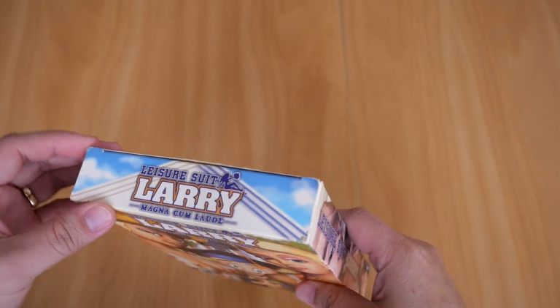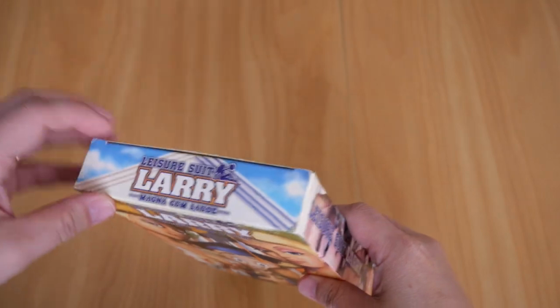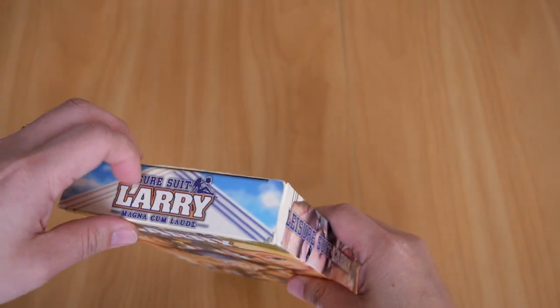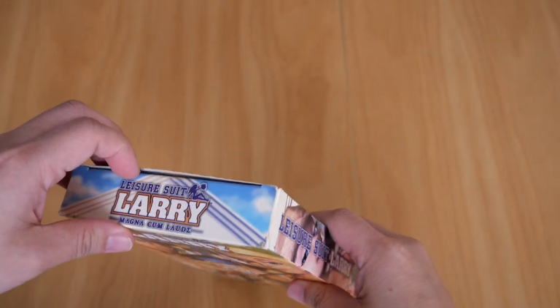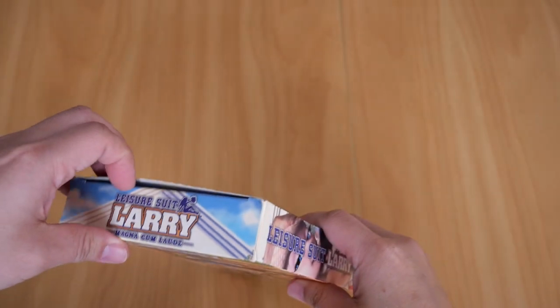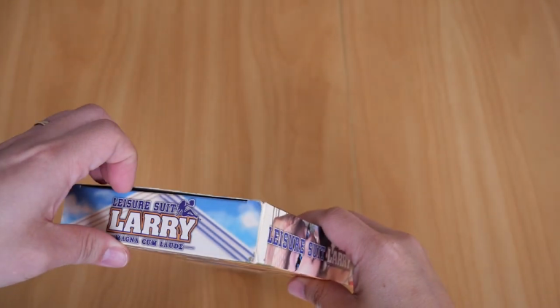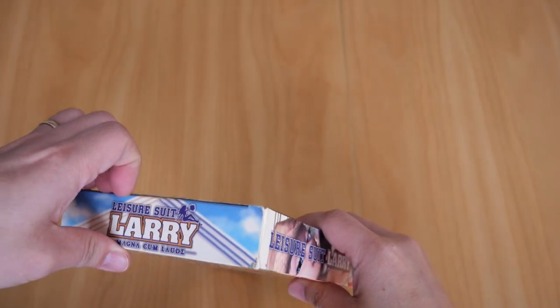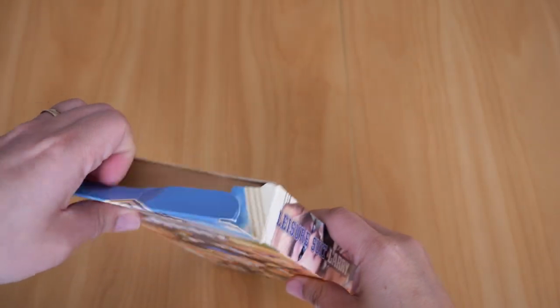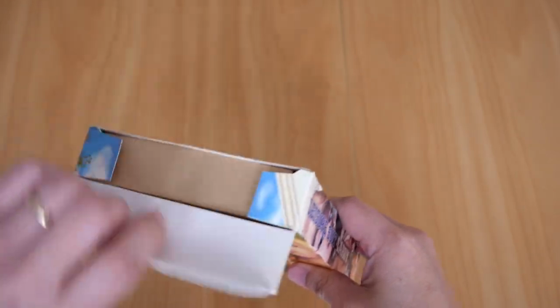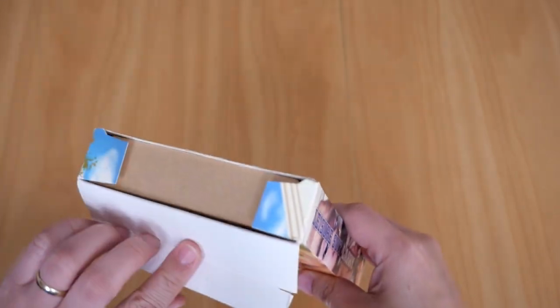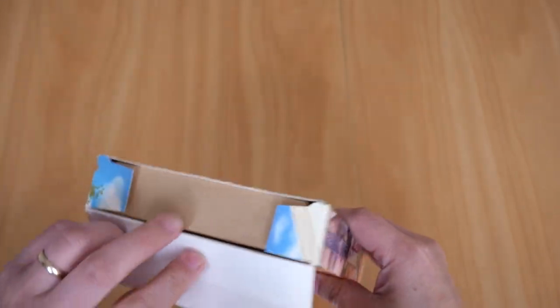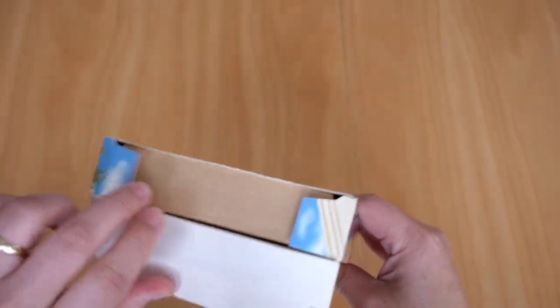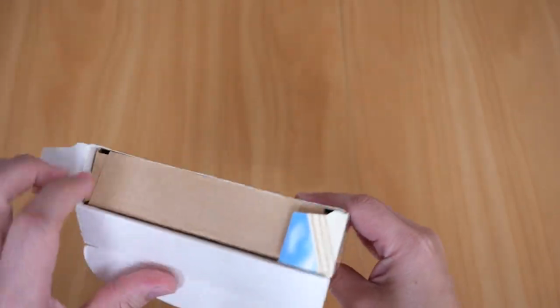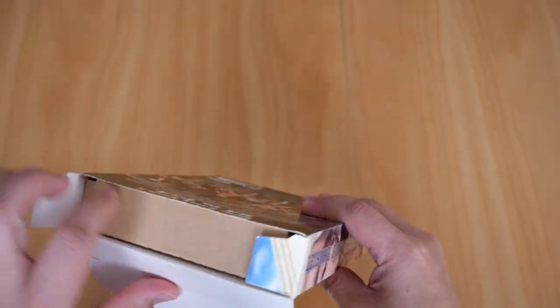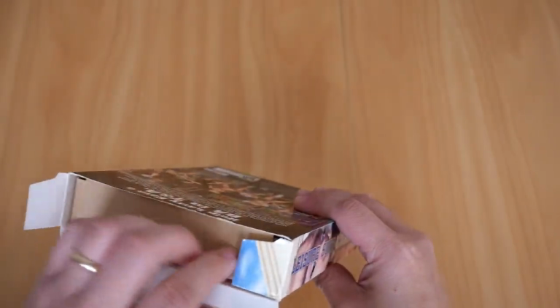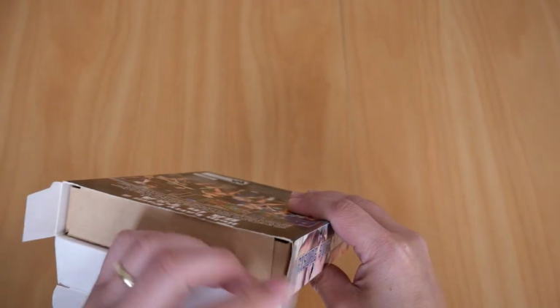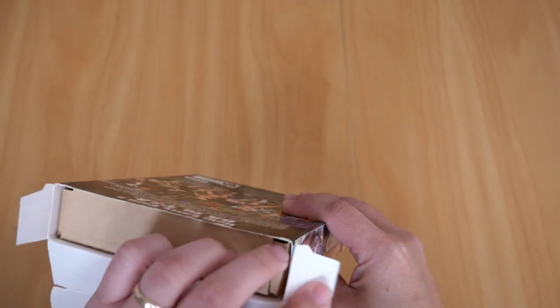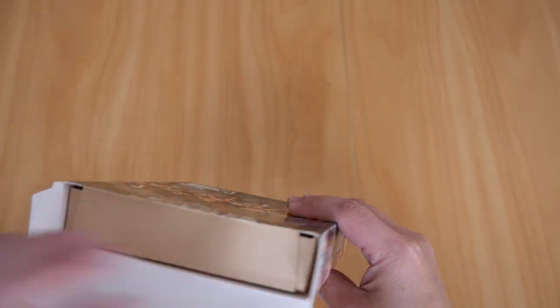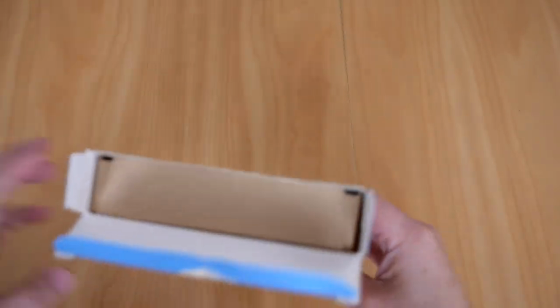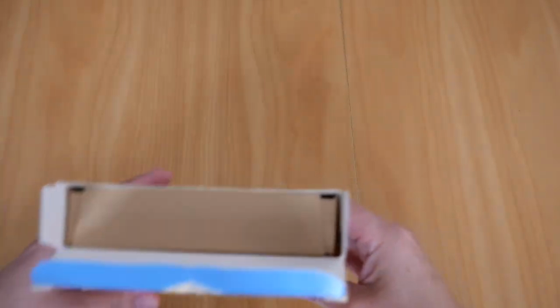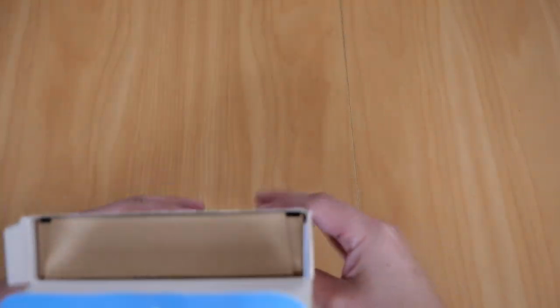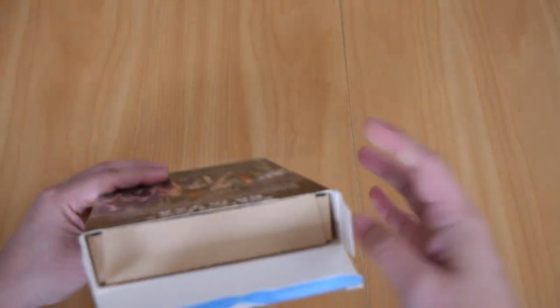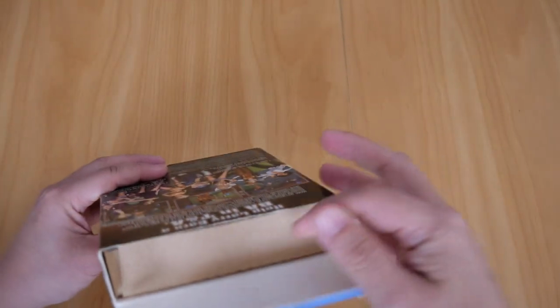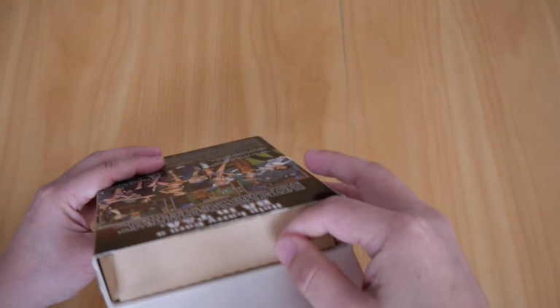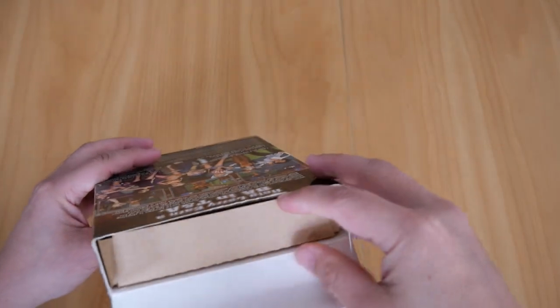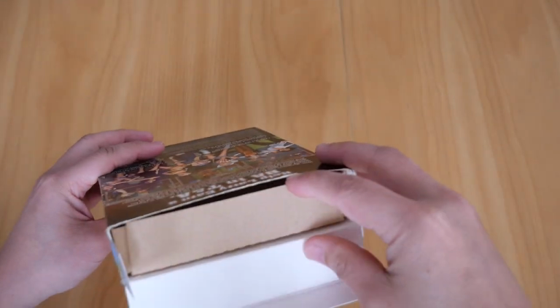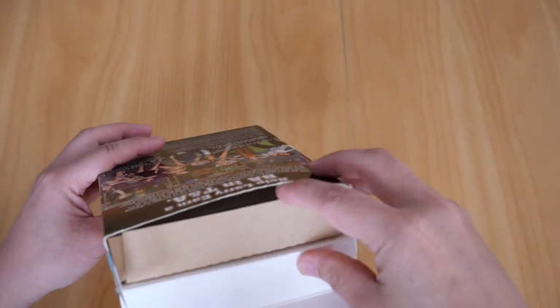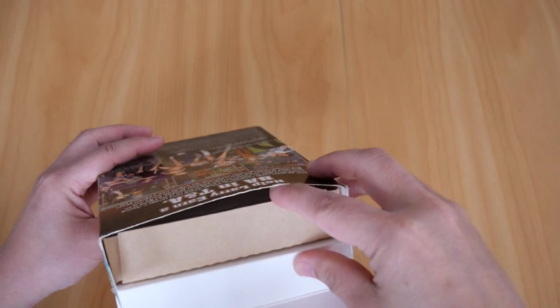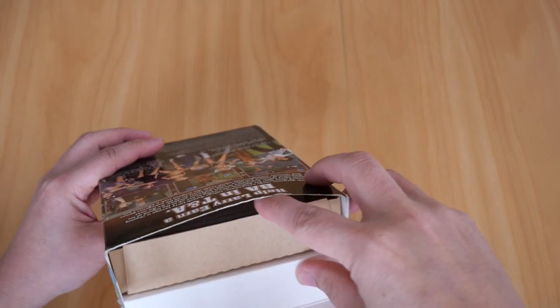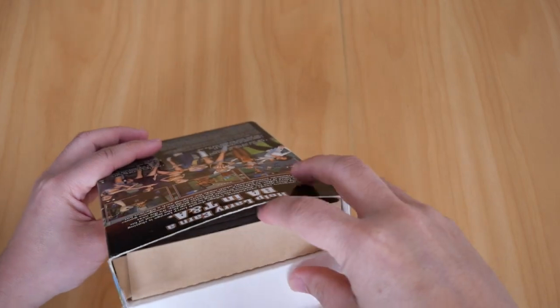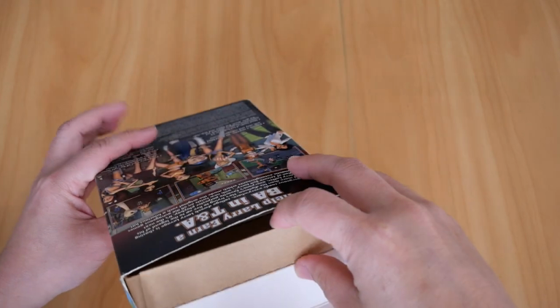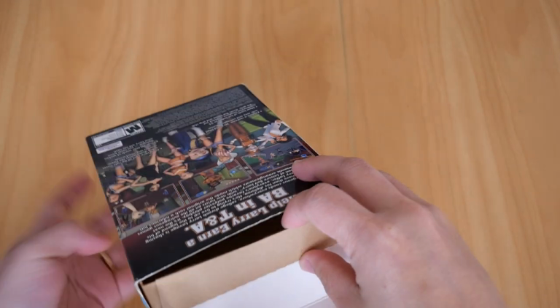Let's open the box itself. It's the usual paper and cardboard construction.